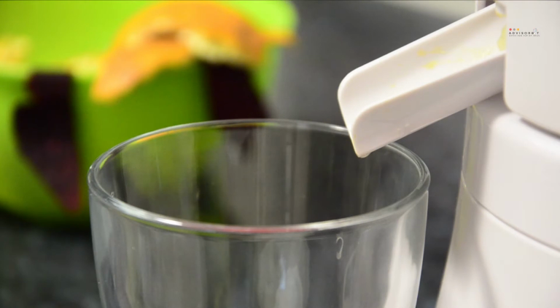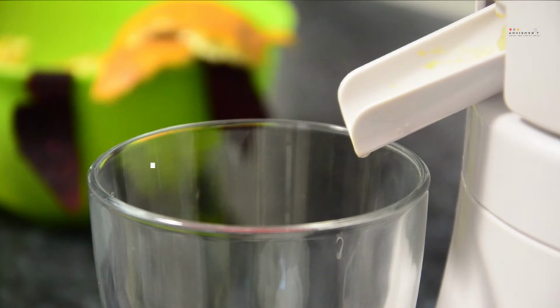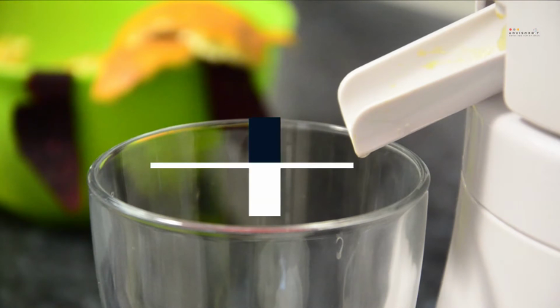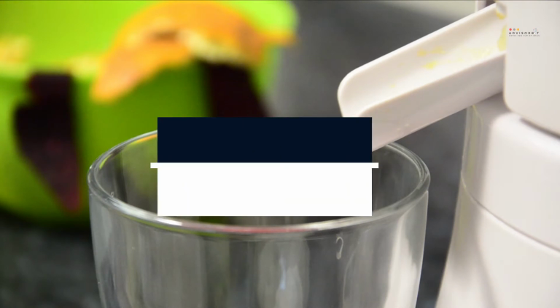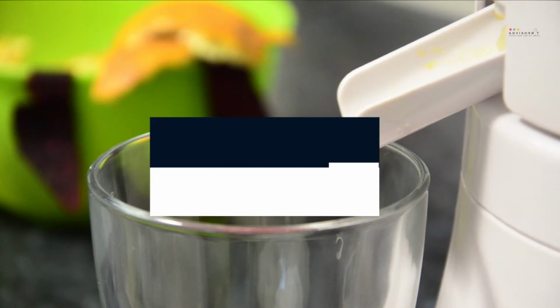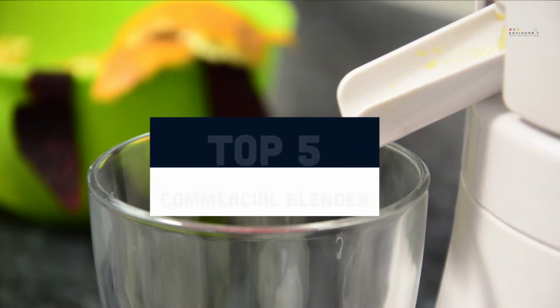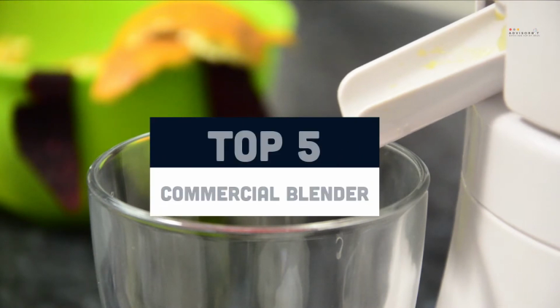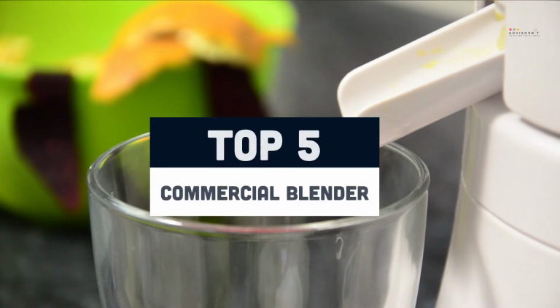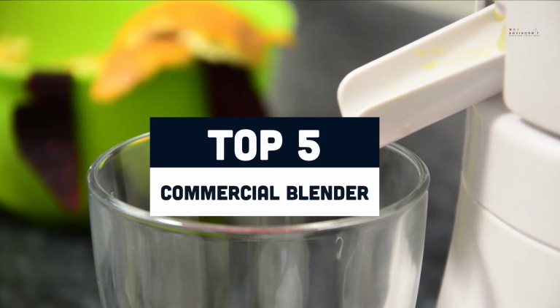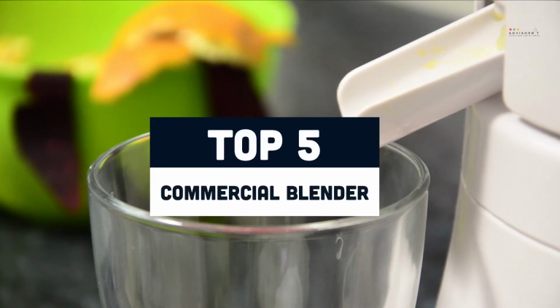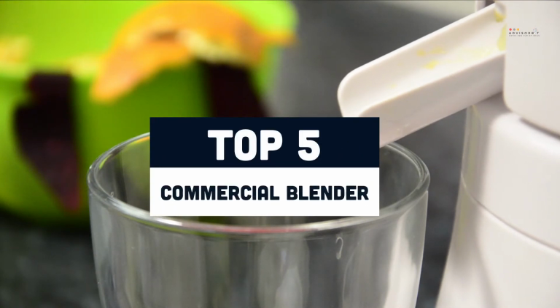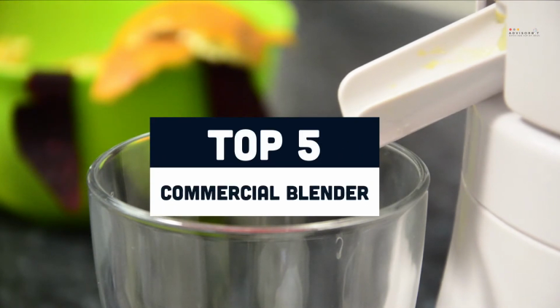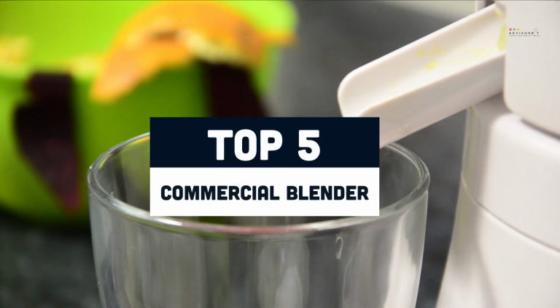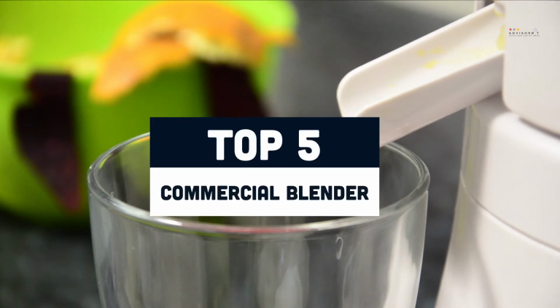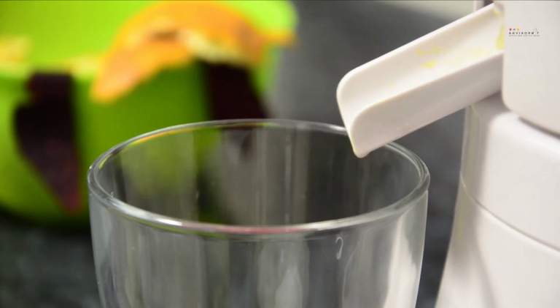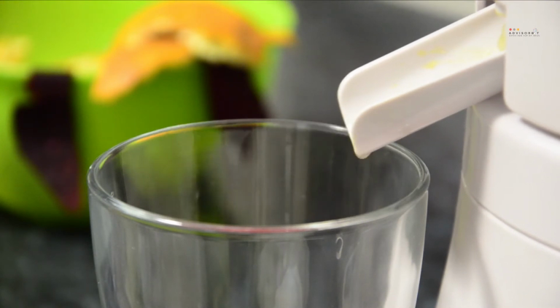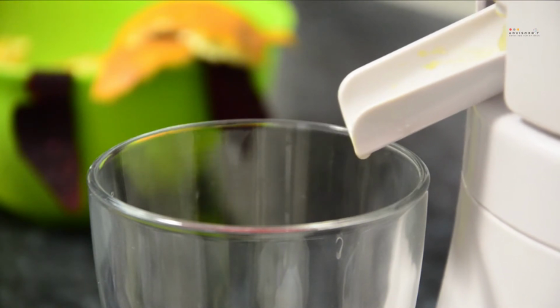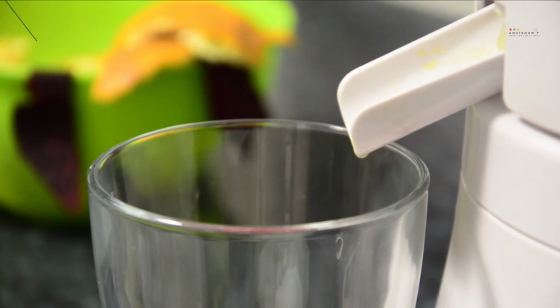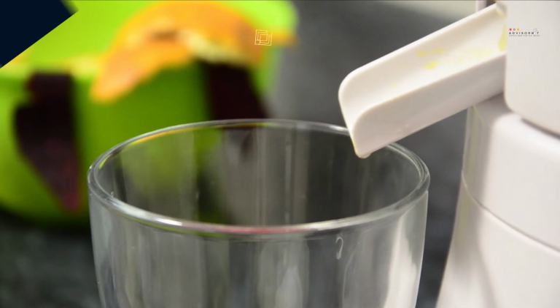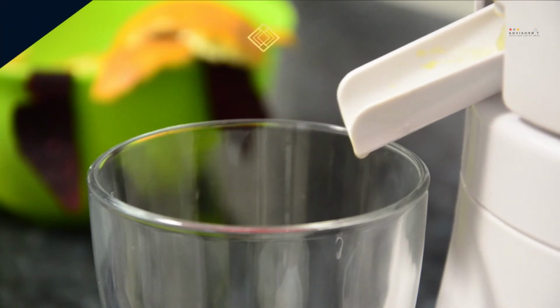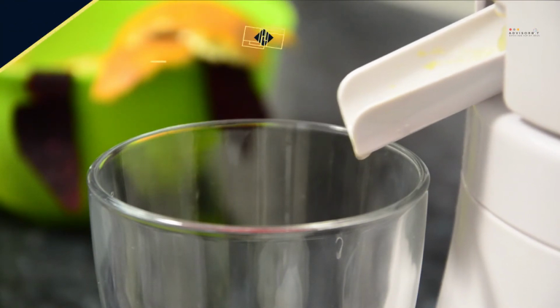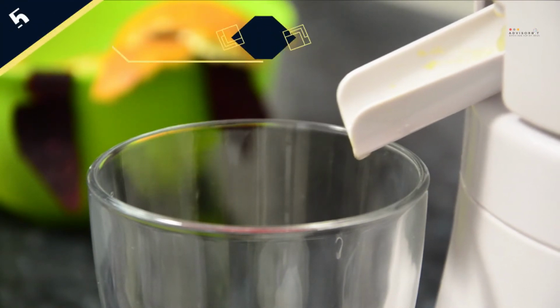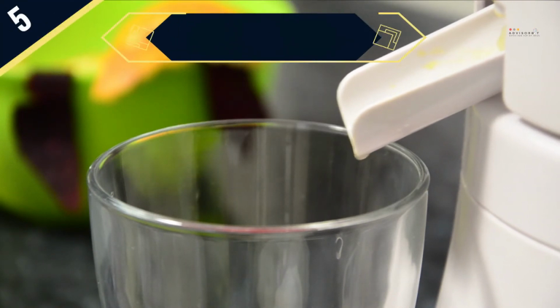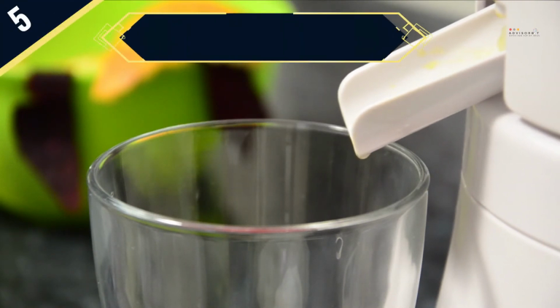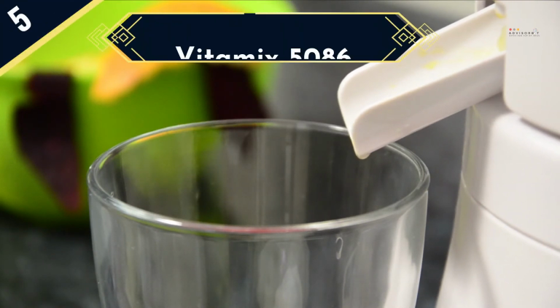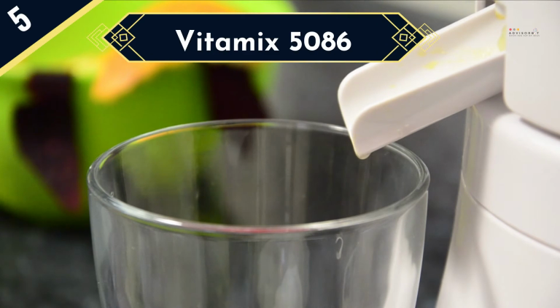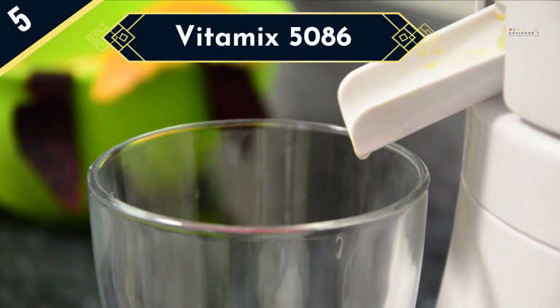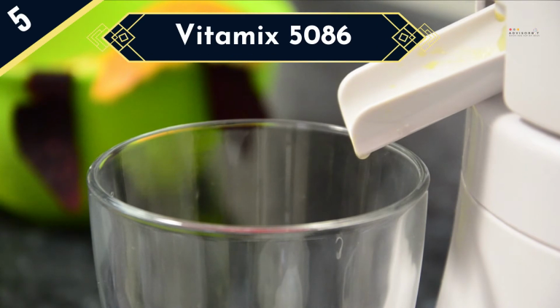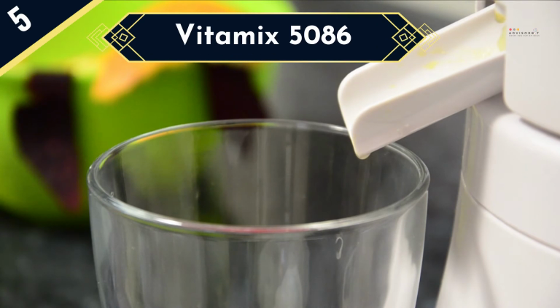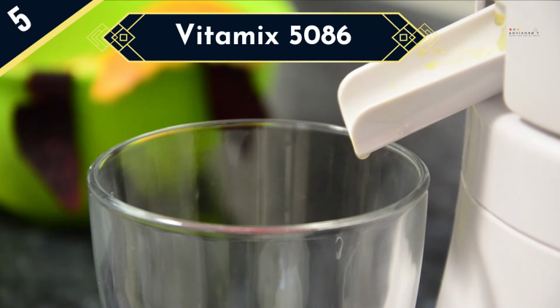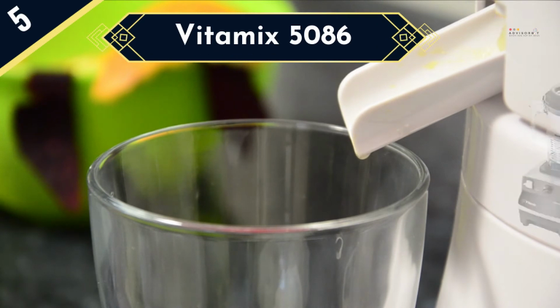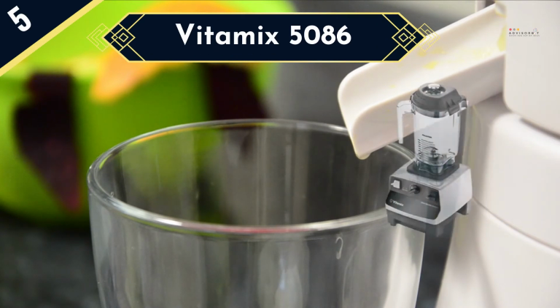Today we are going to review the top 5 commercial blenders of this year, and we are going to start our list with the Vitamix 5086.